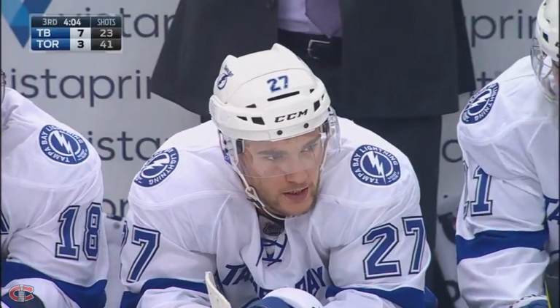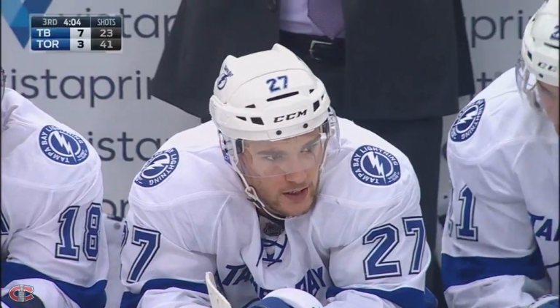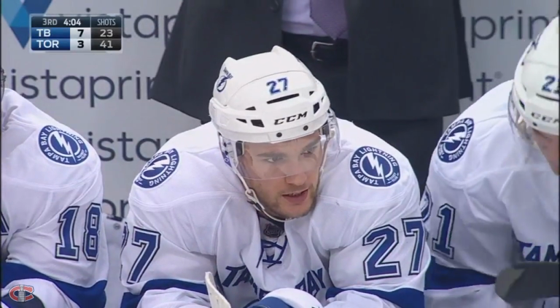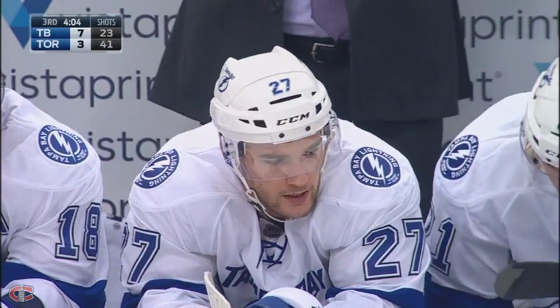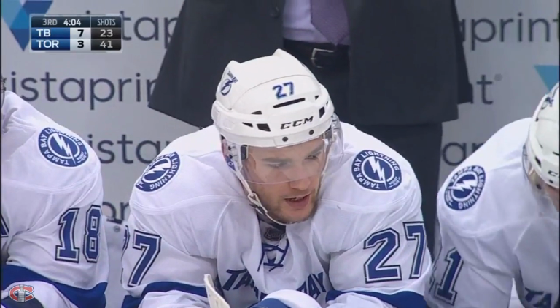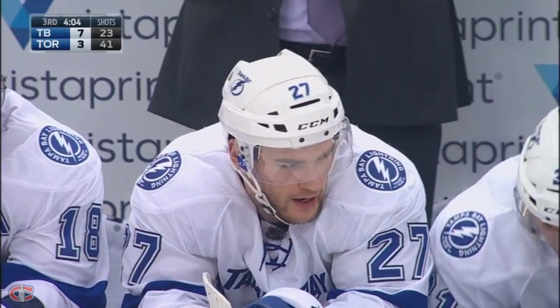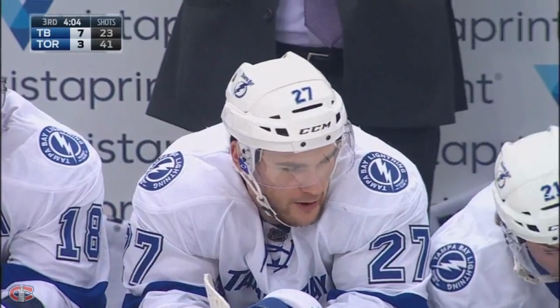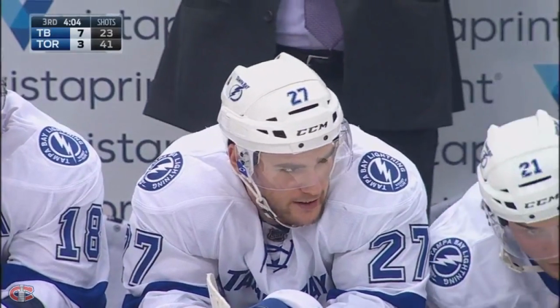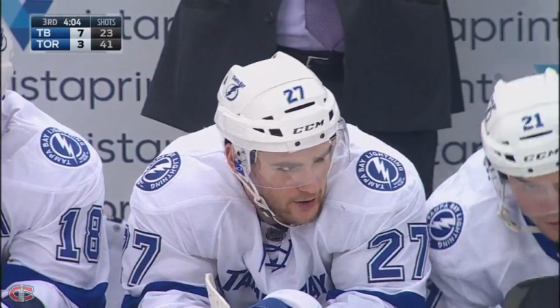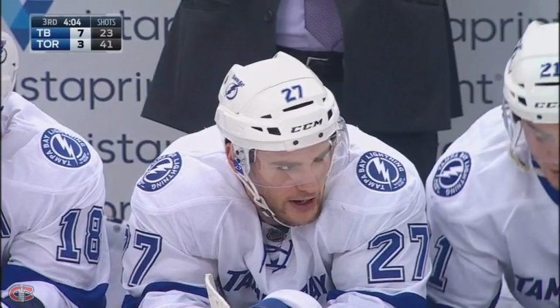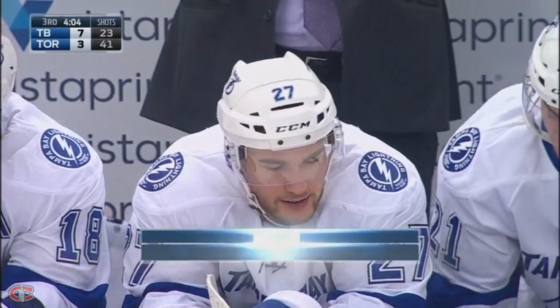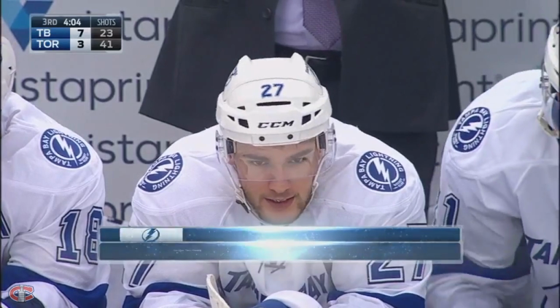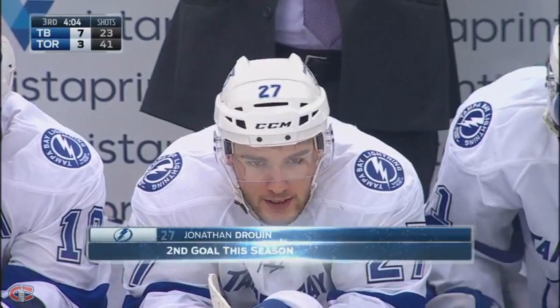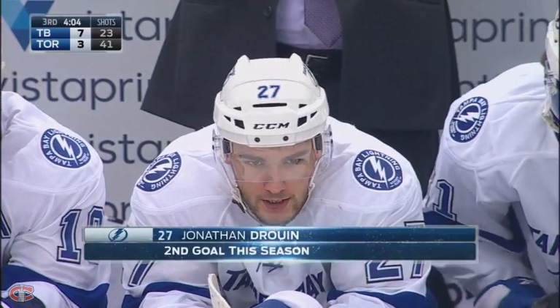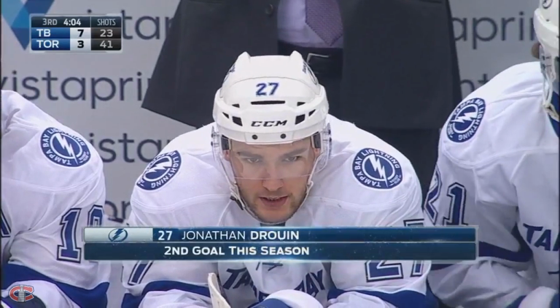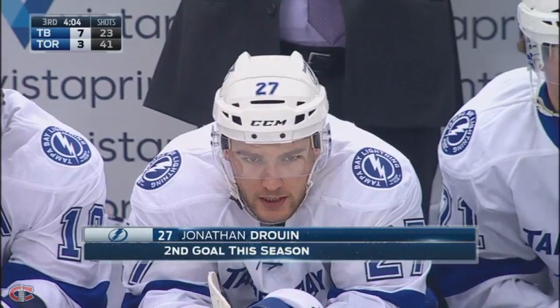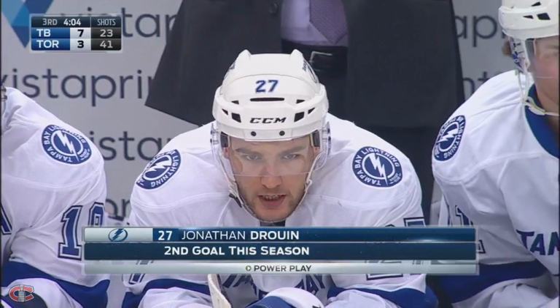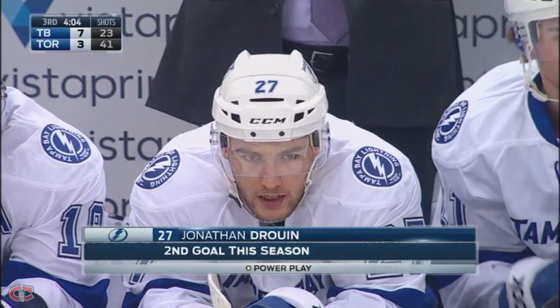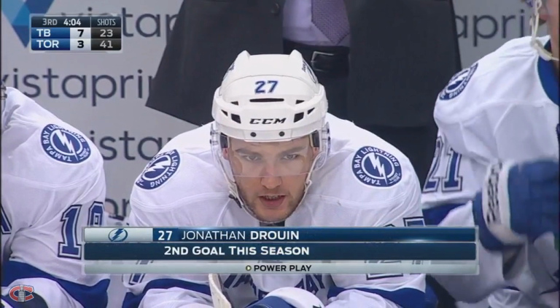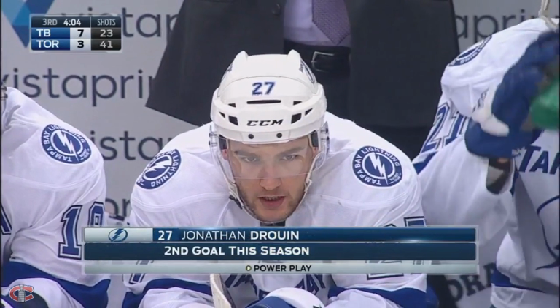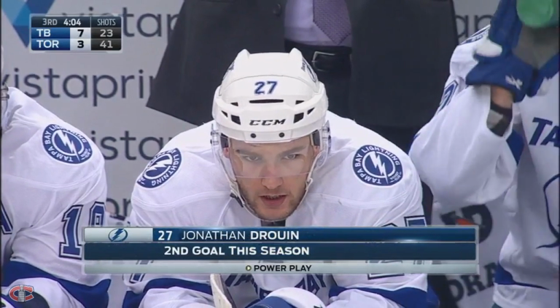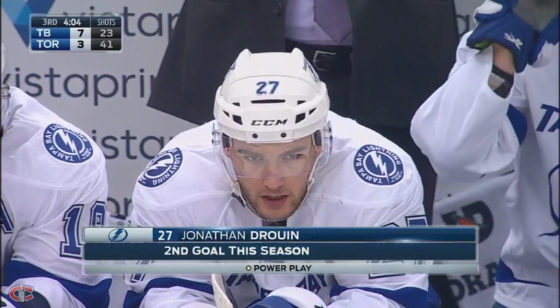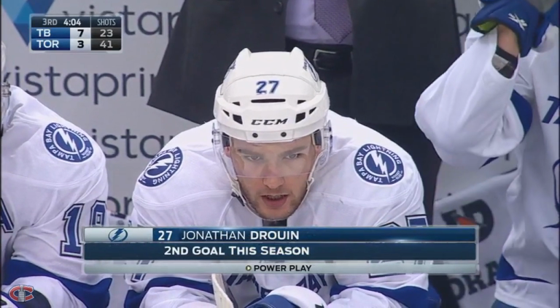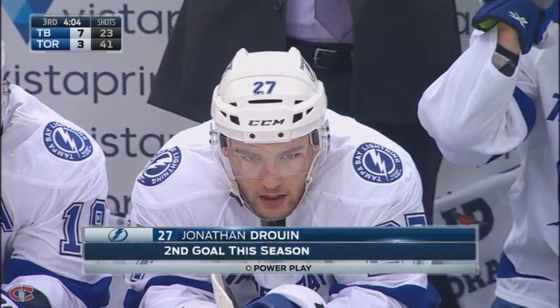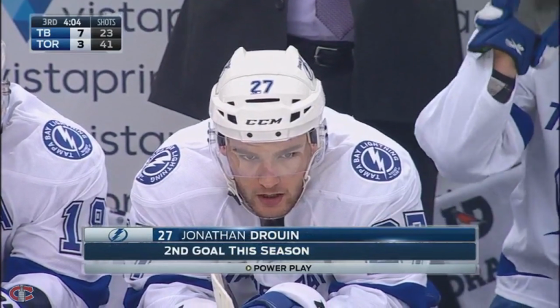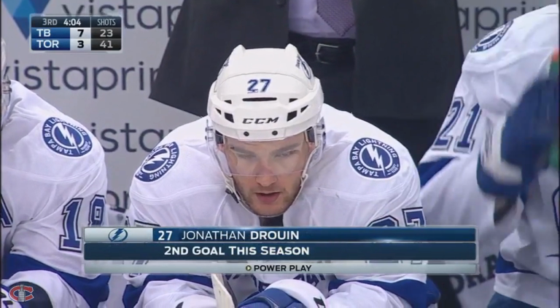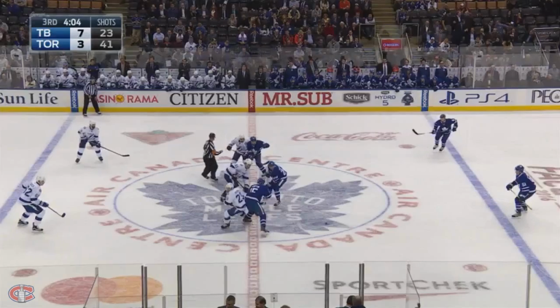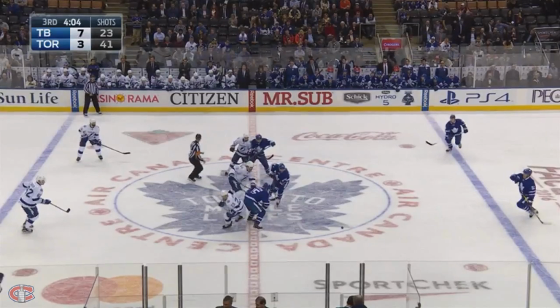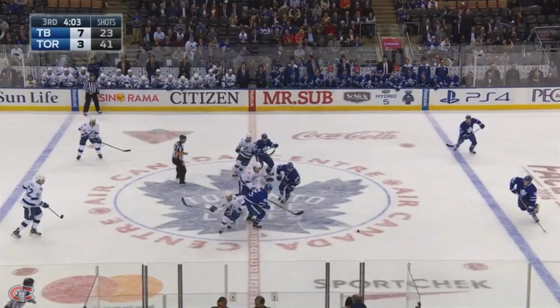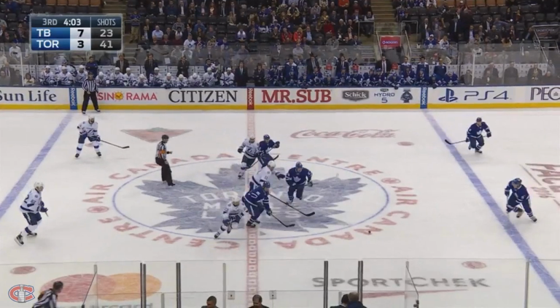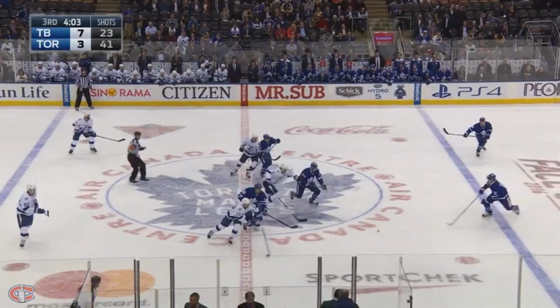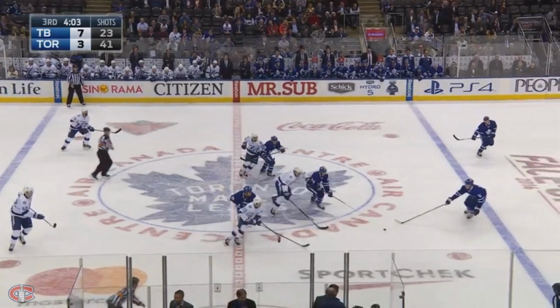You know the goaltender's gonna go down? Just a blistering shot by Jonathan Druin.